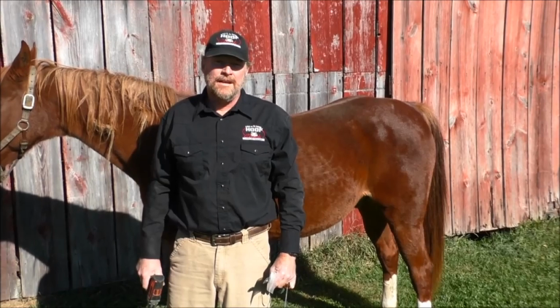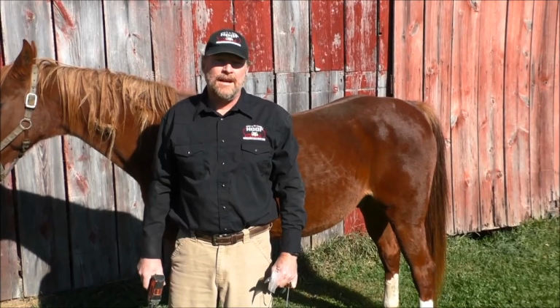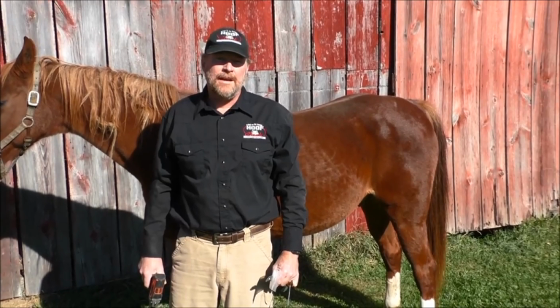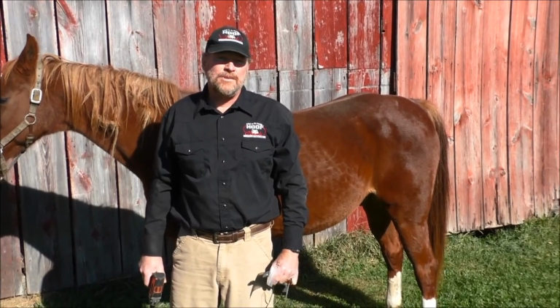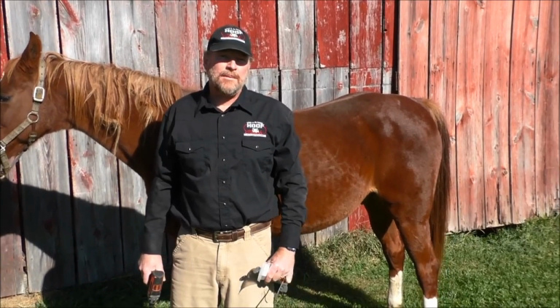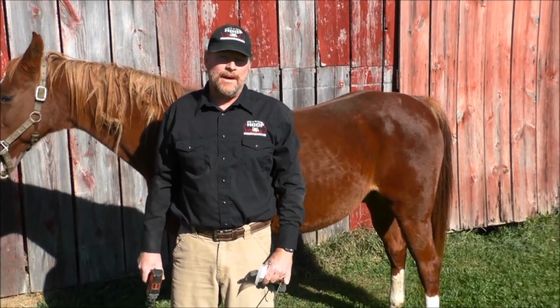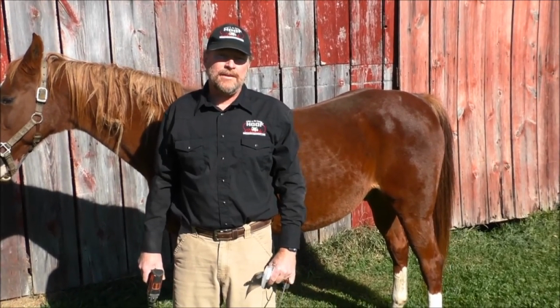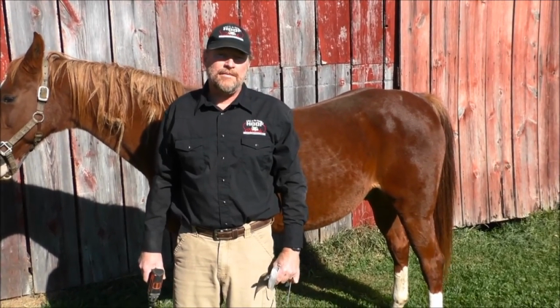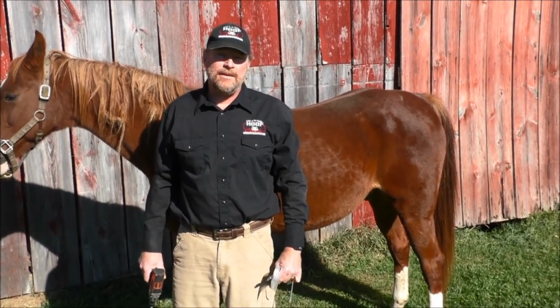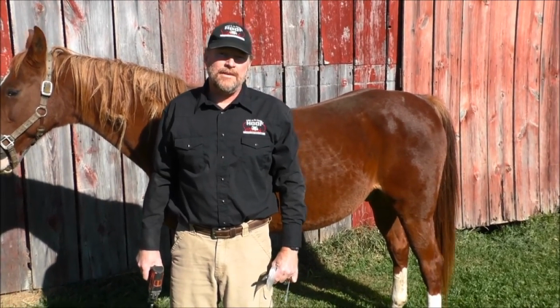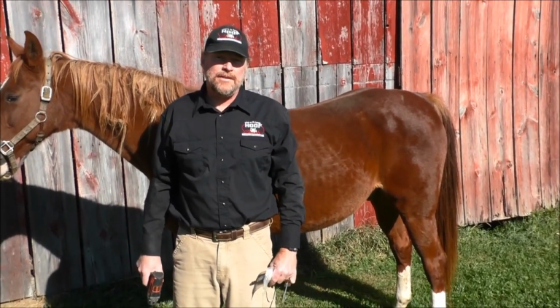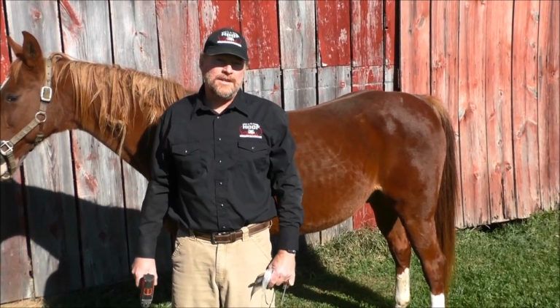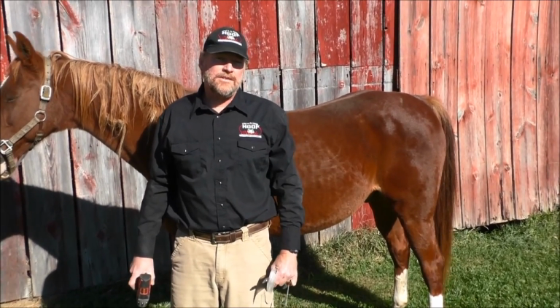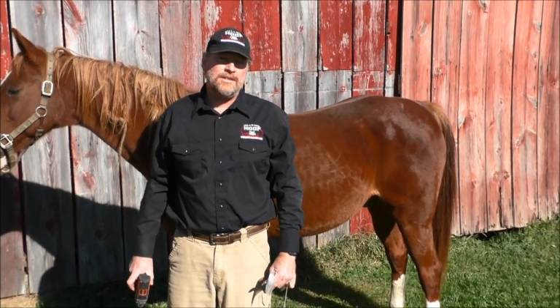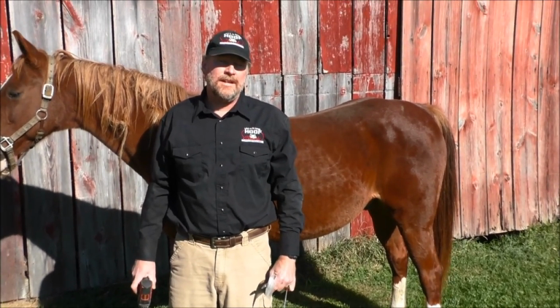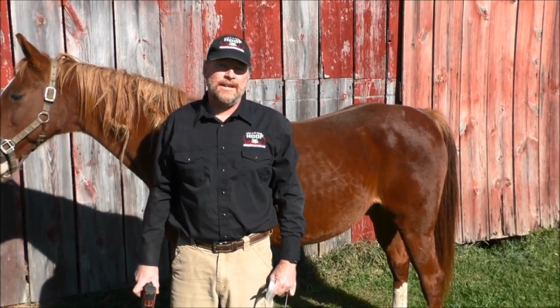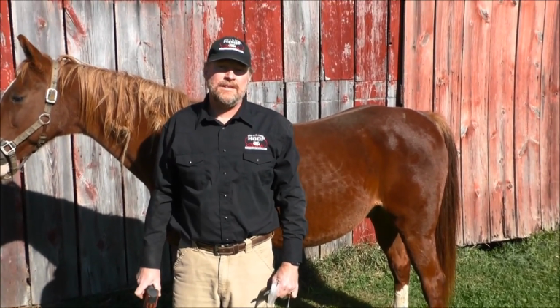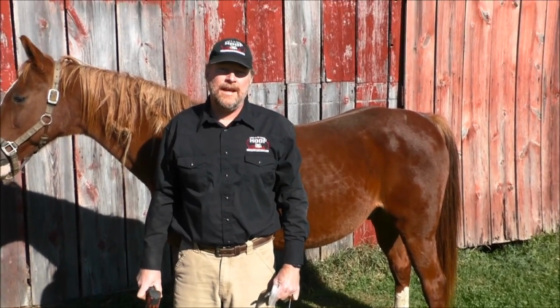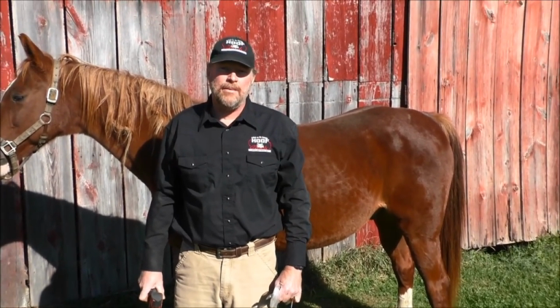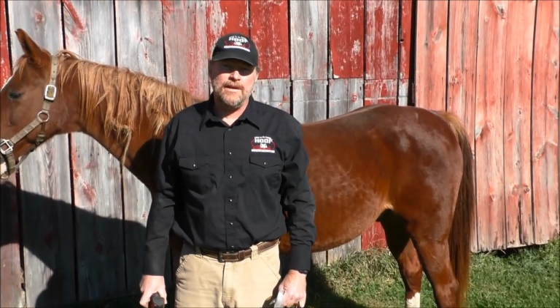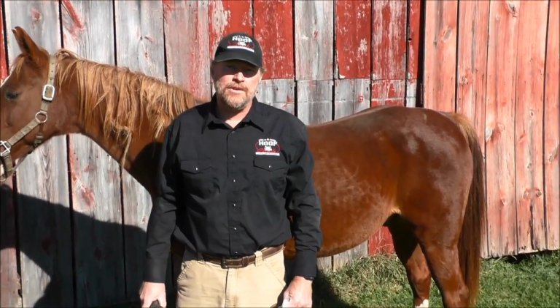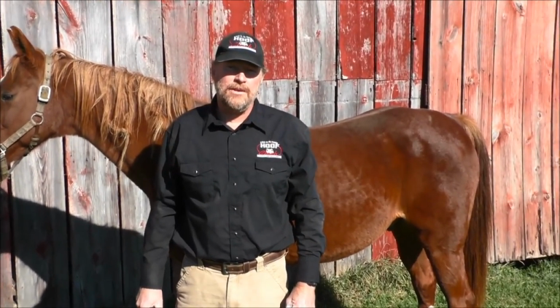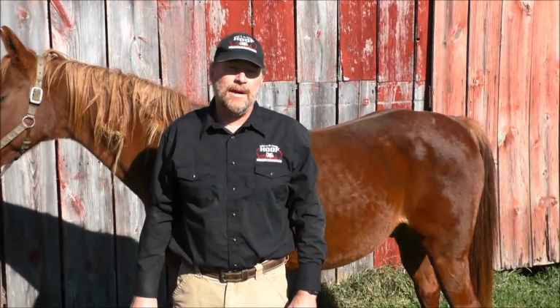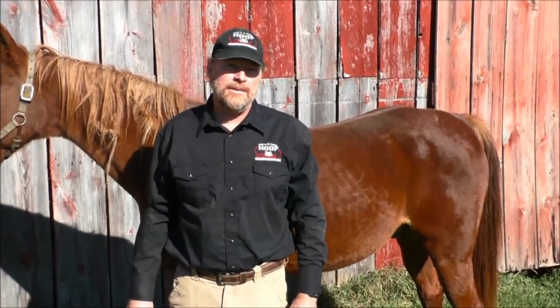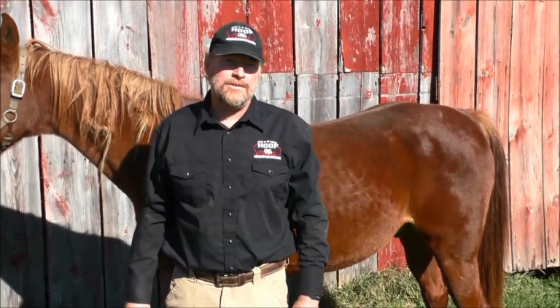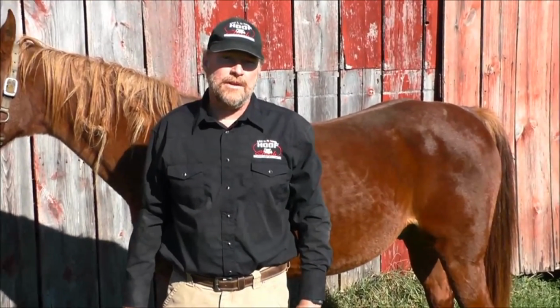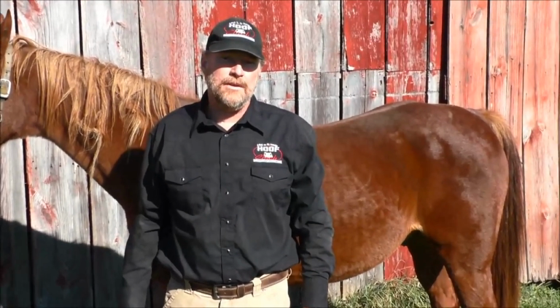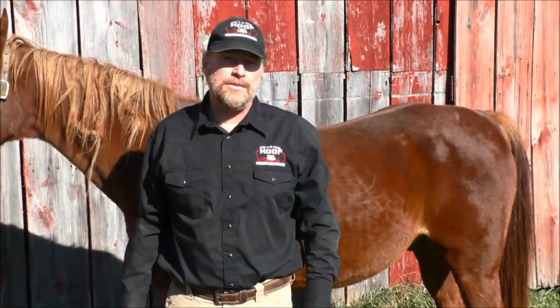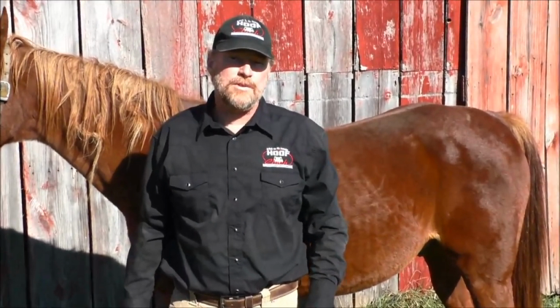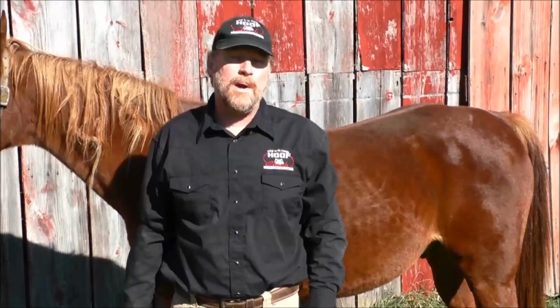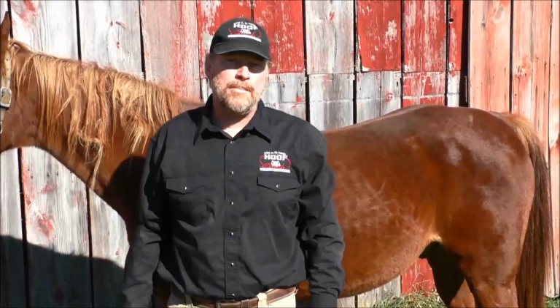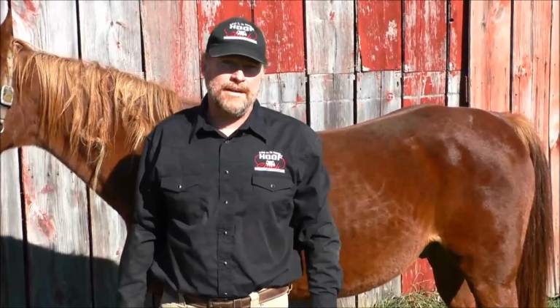Hi, I'm Chuck Potter, inventor of the hoof cinch, and today we're going to show you how to install the hoof cinch properly.